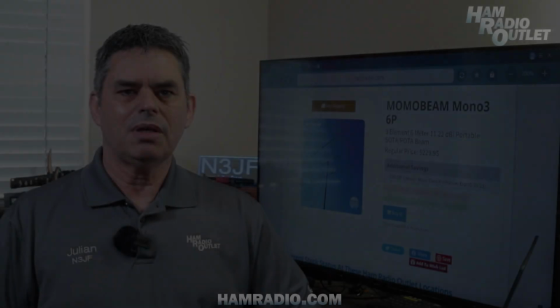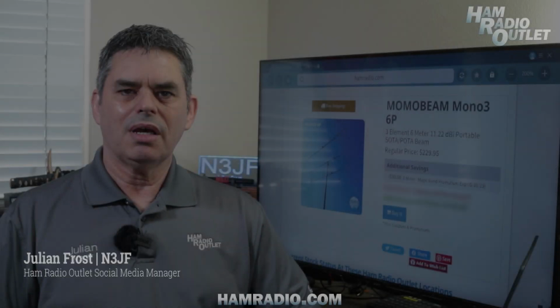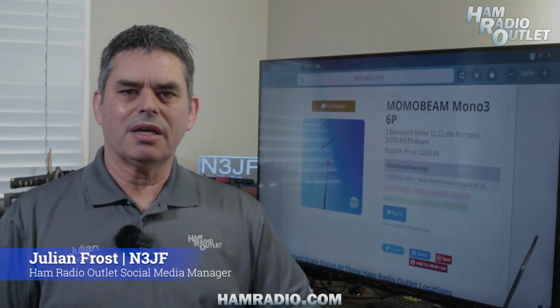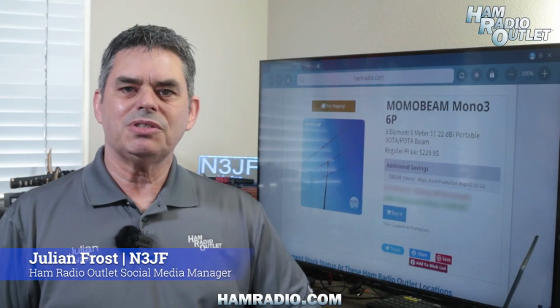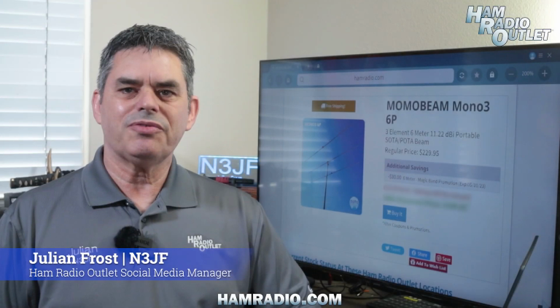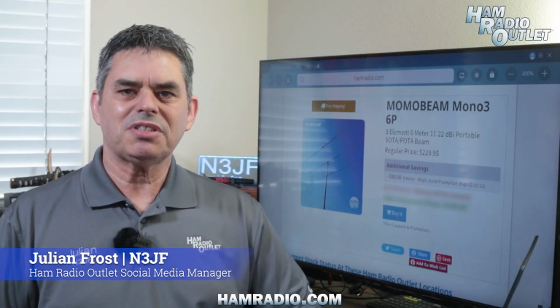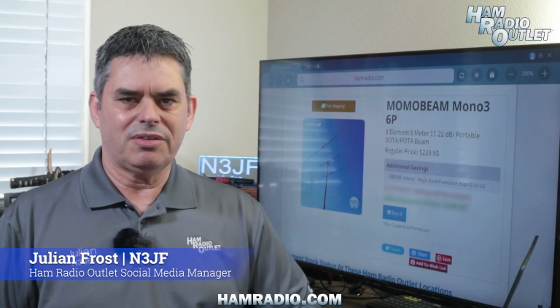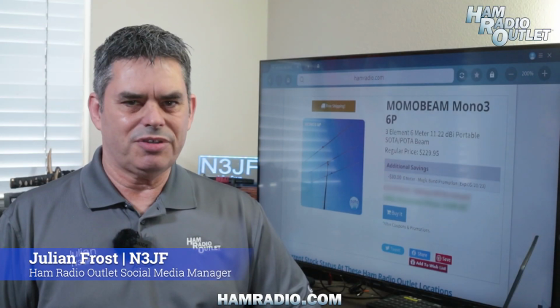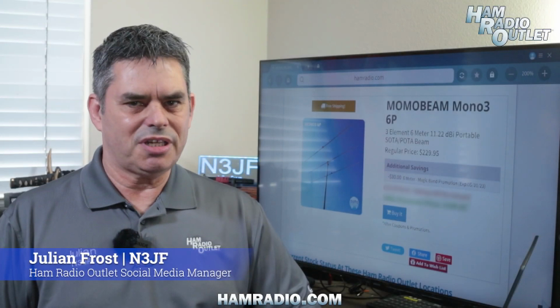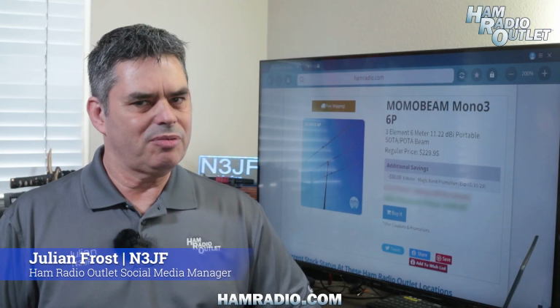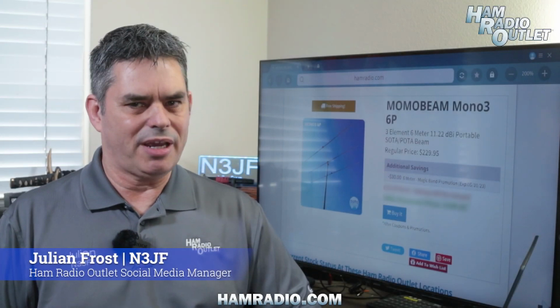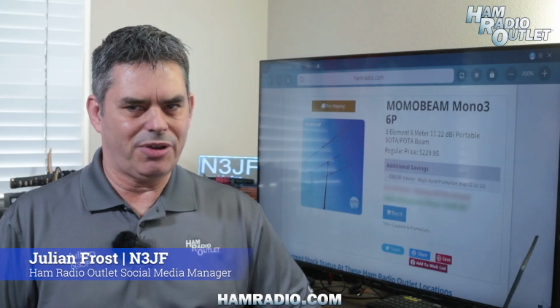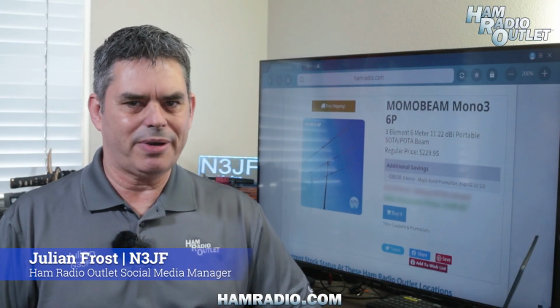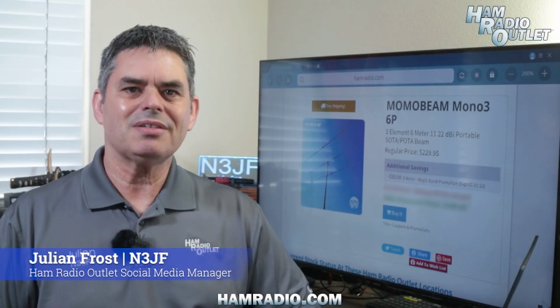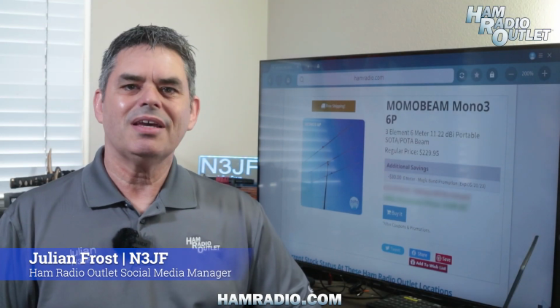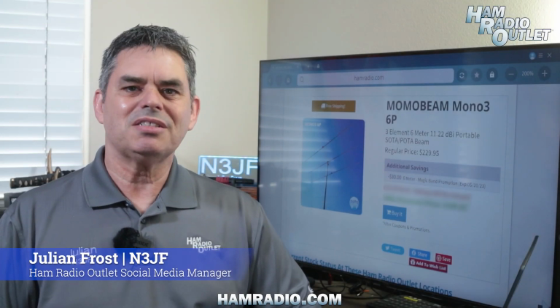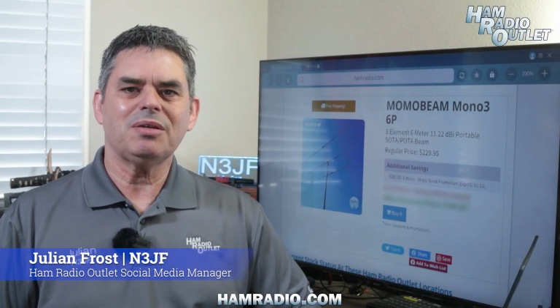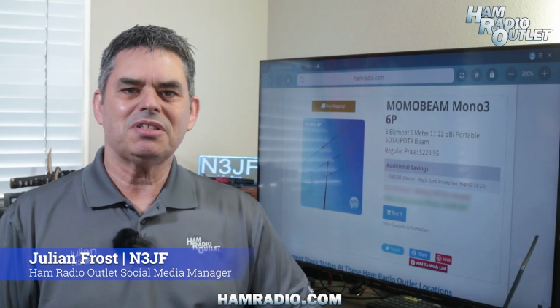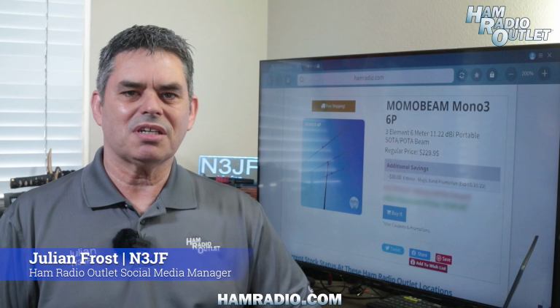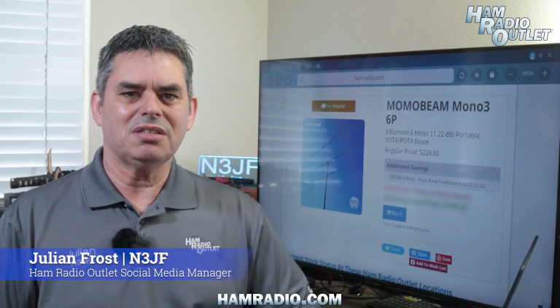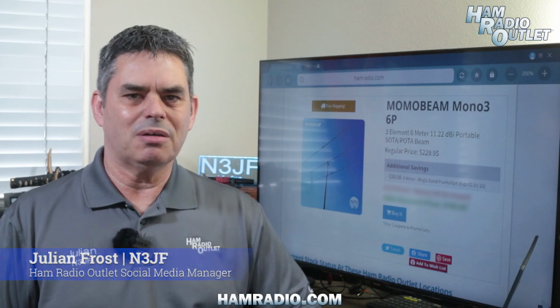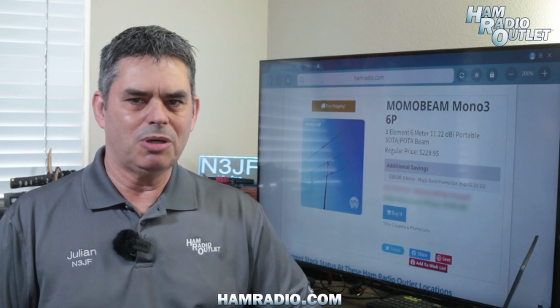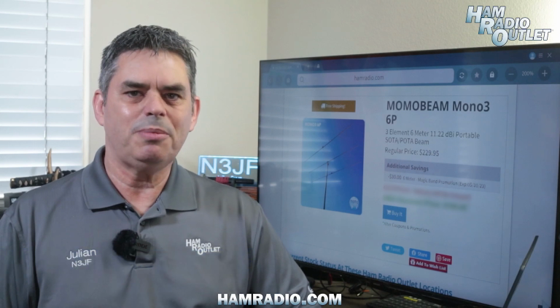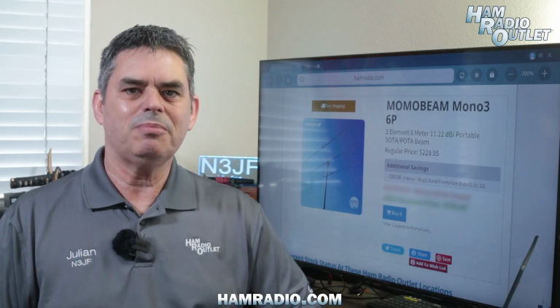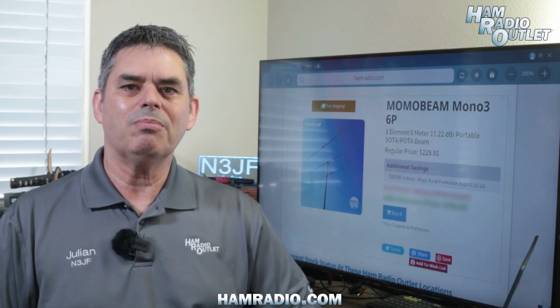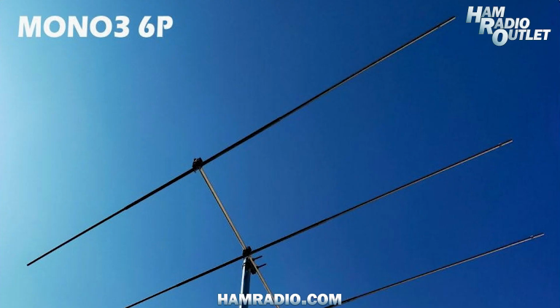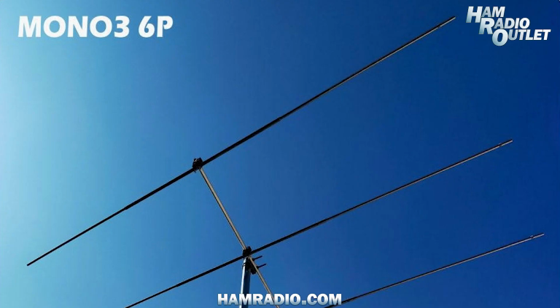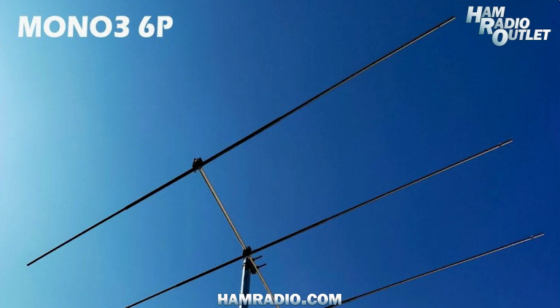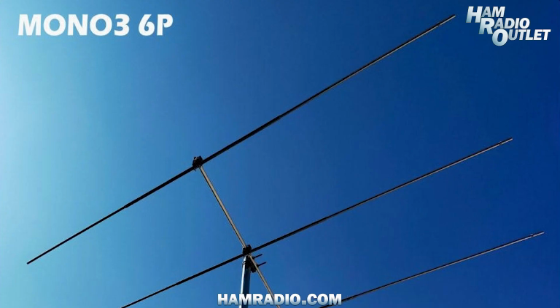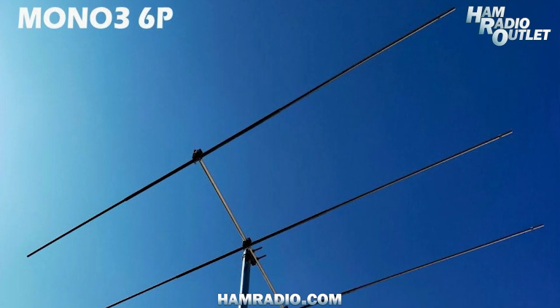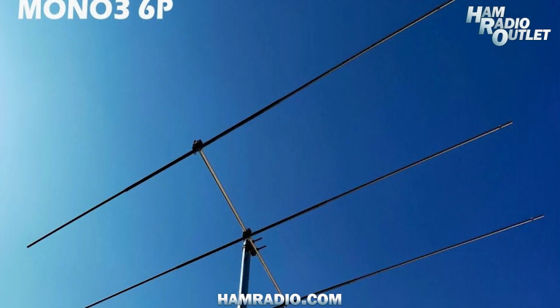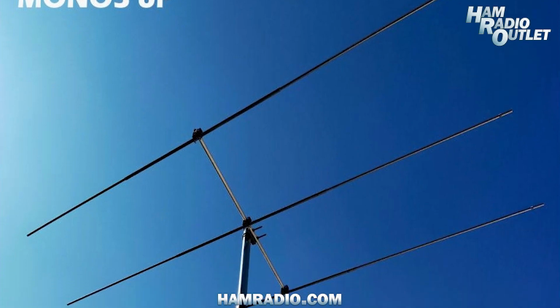Hi, I'm Julian Frost, N3JF from Ham Radio Outlet, and today we're discussing the Momobeam Mono3-6P antenna.